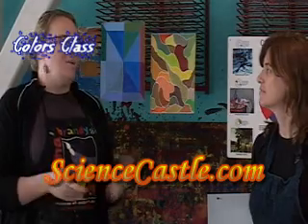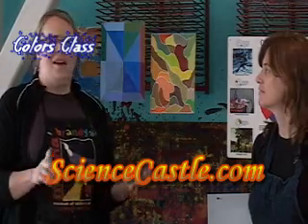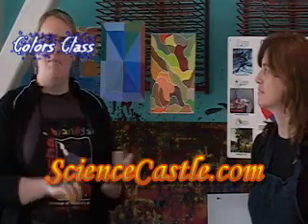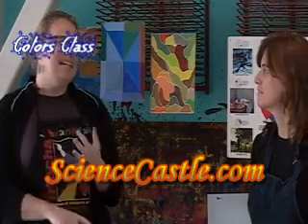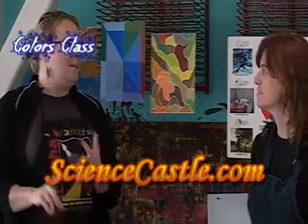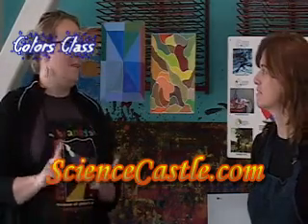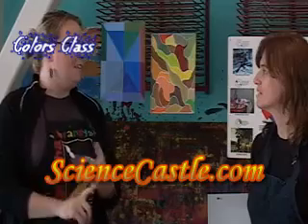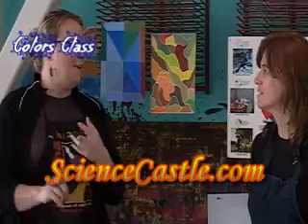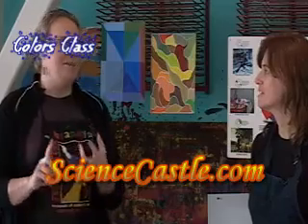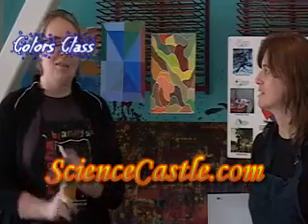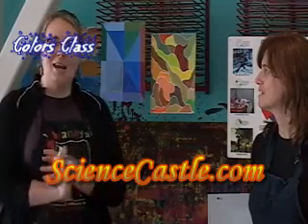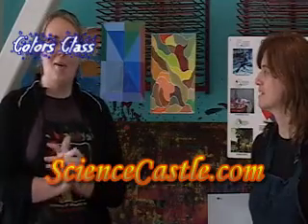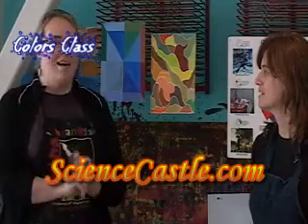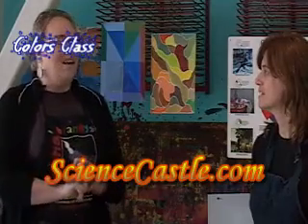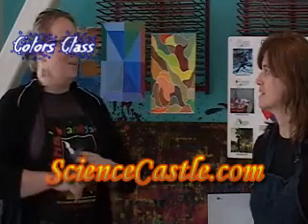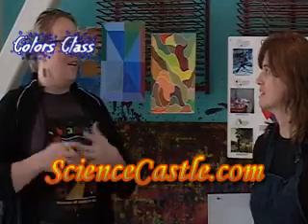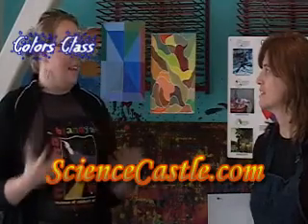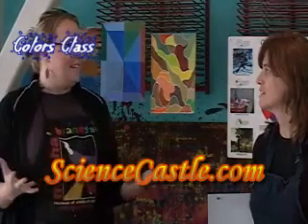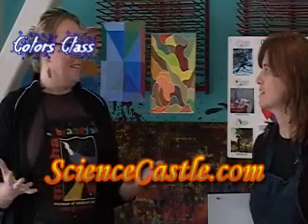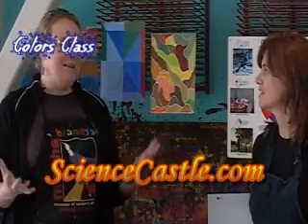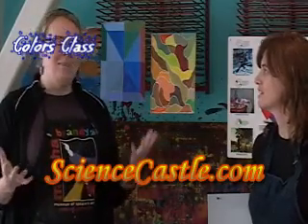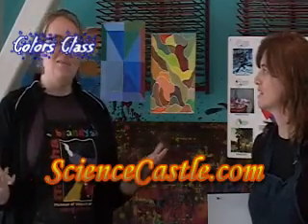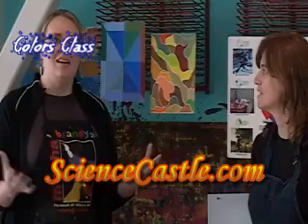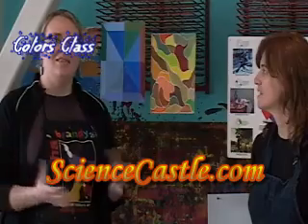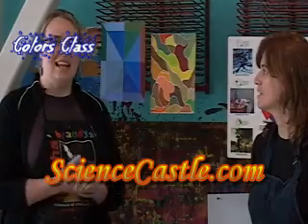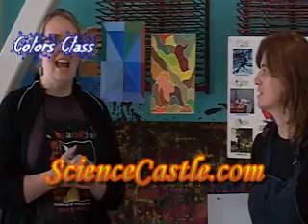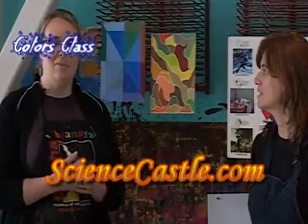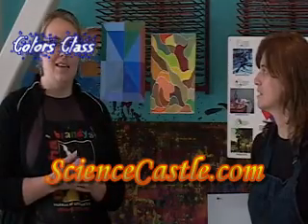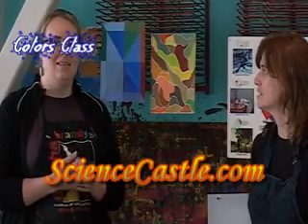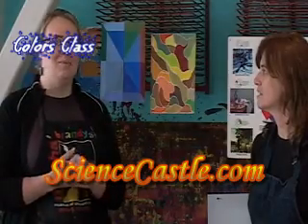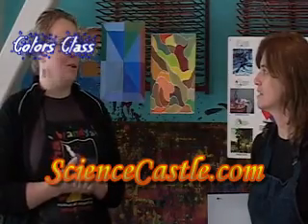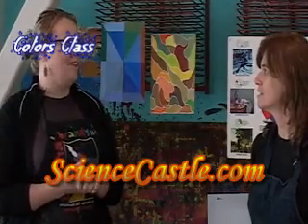We have painting, we have clay, we have Play-Doh. It's where our kids can be themselves and have a place to be creative.